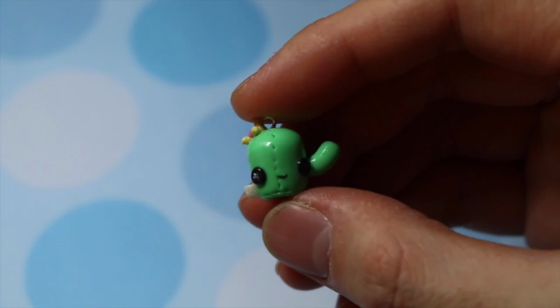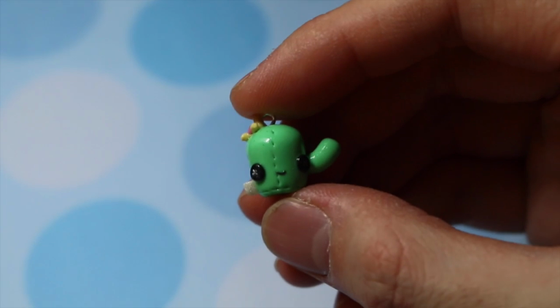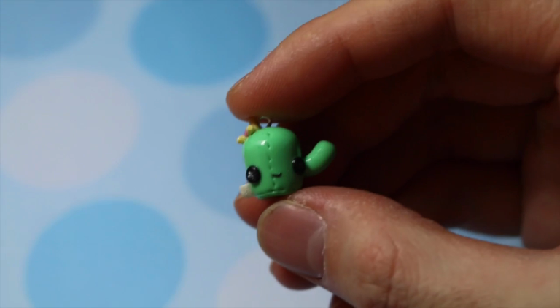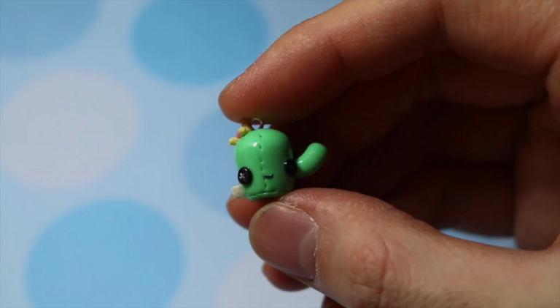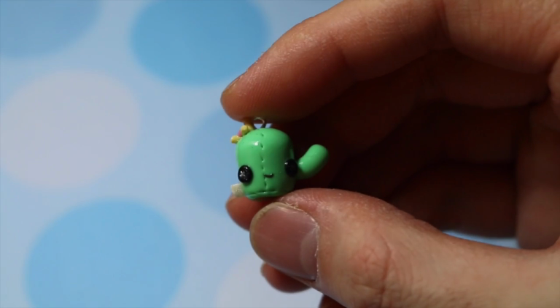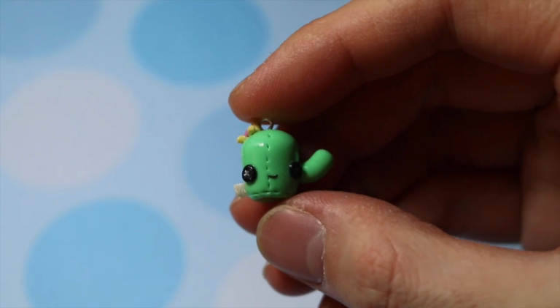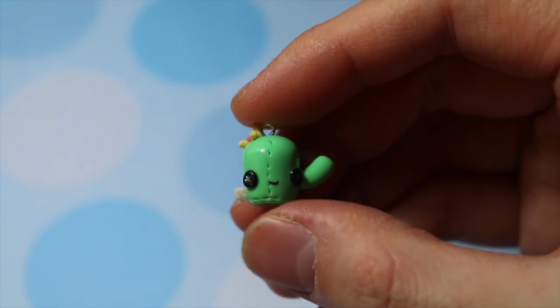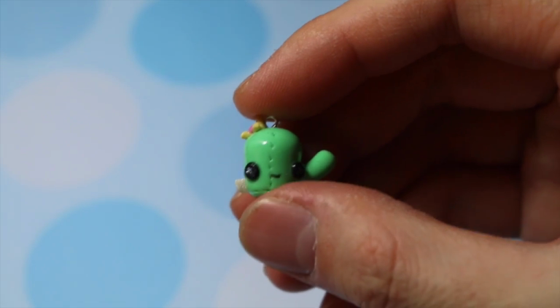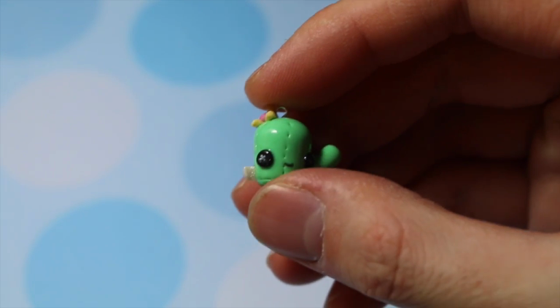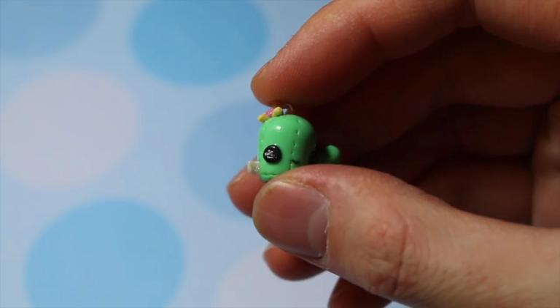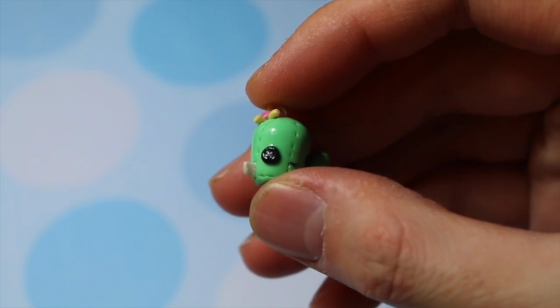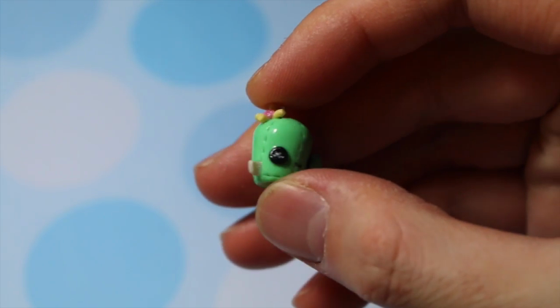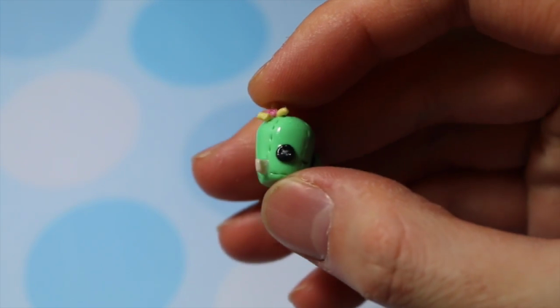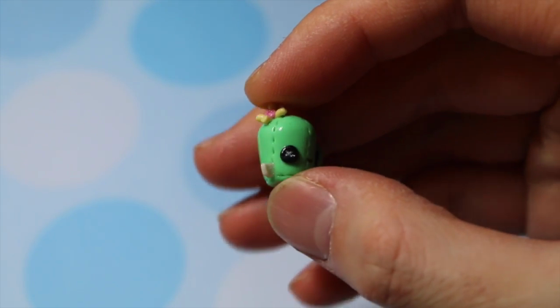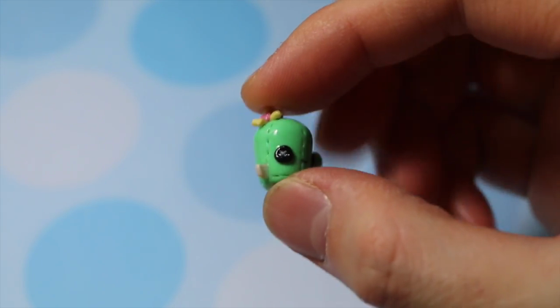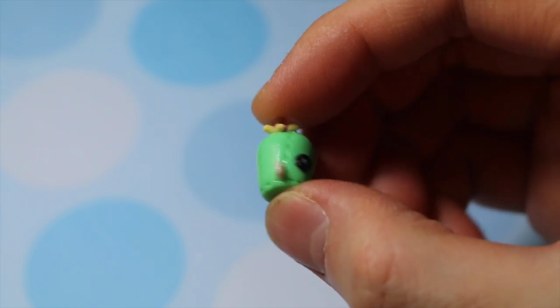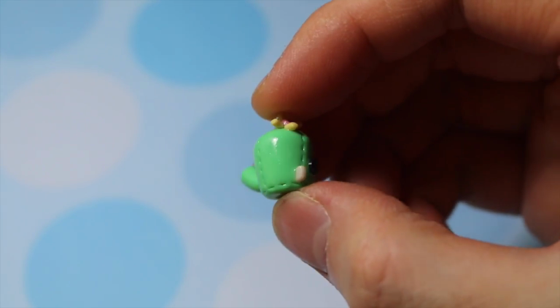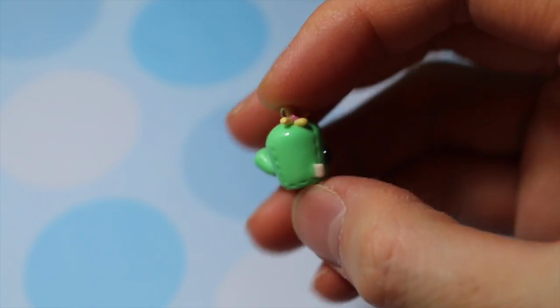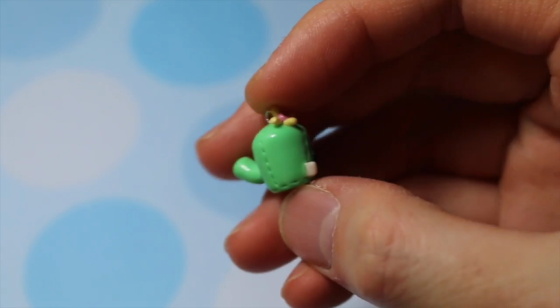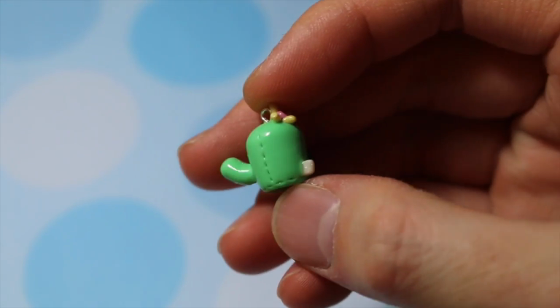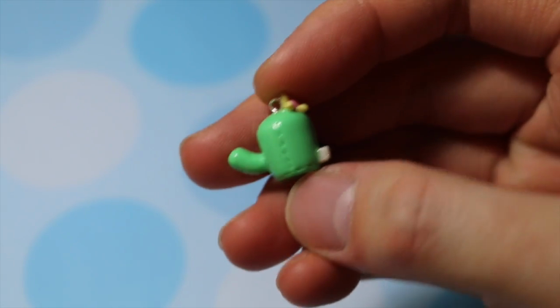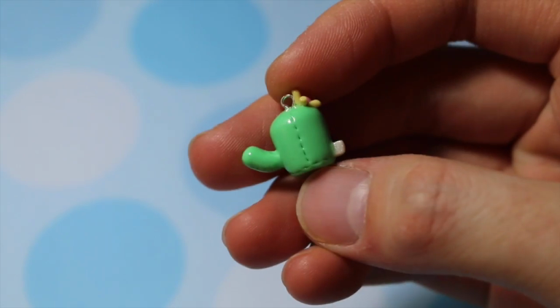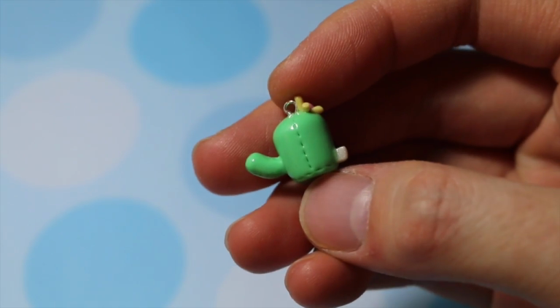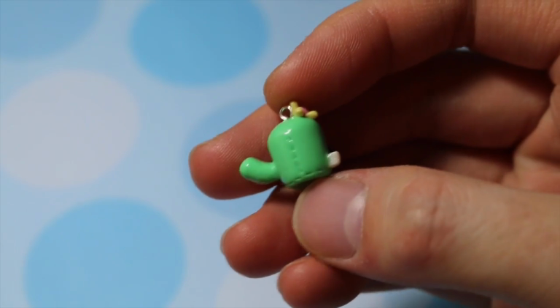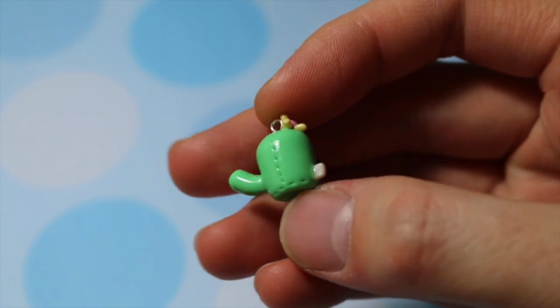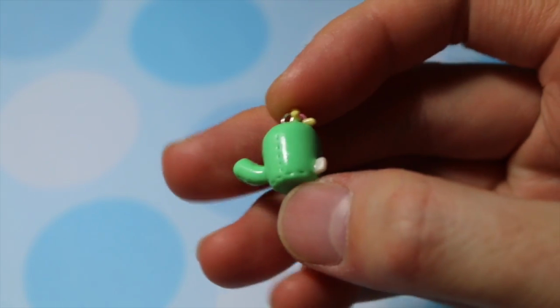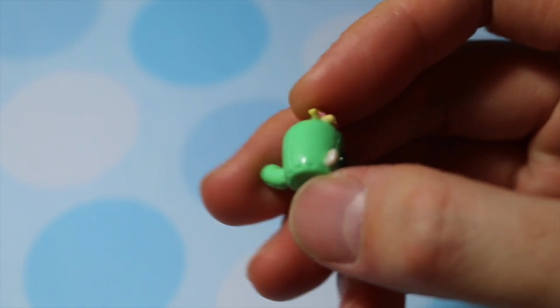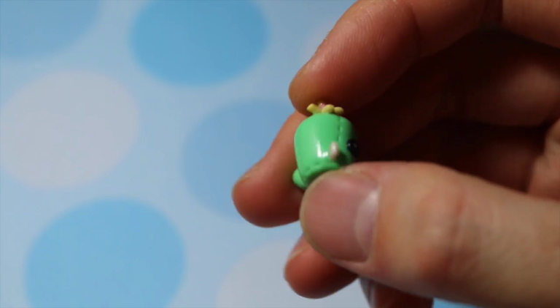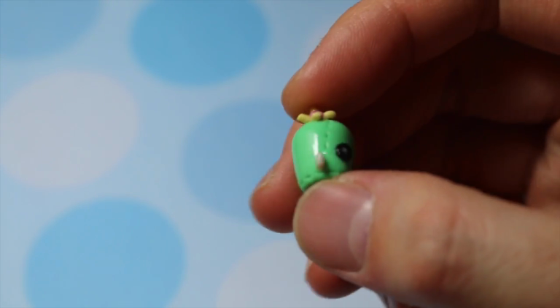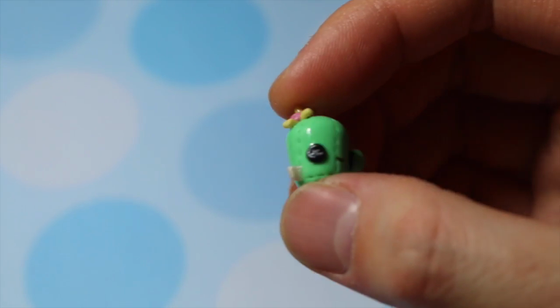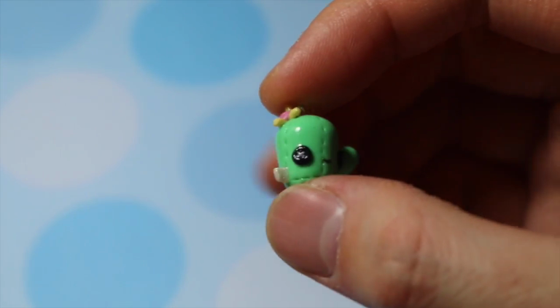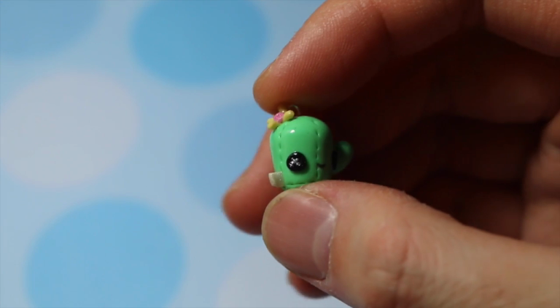Then from another Kawaiify post, someone asked me to make a cactus plushie, so I did.